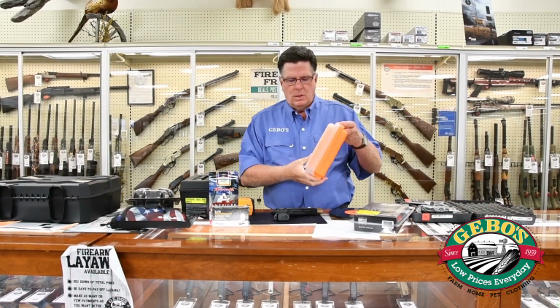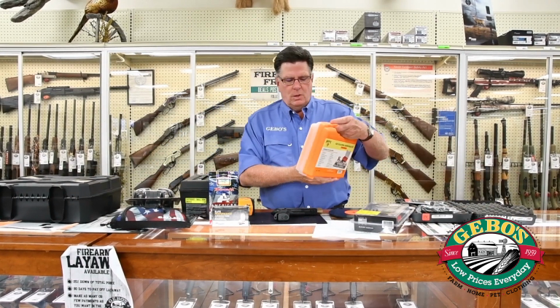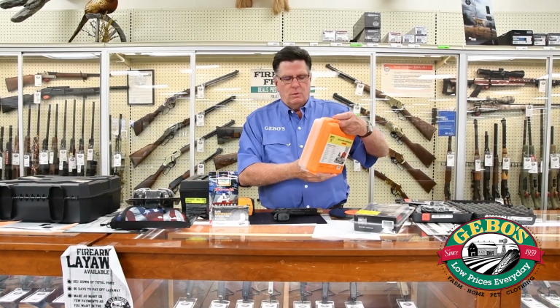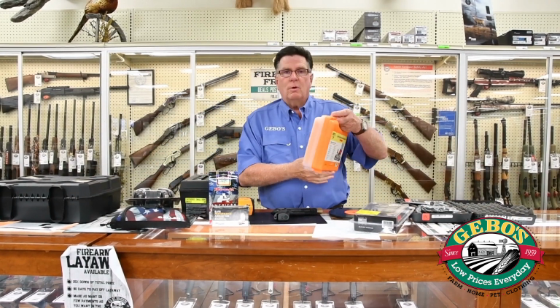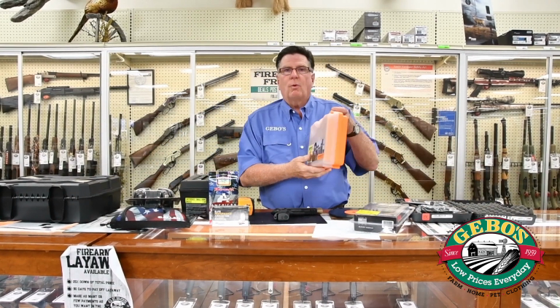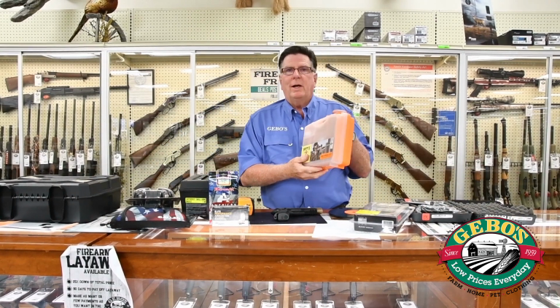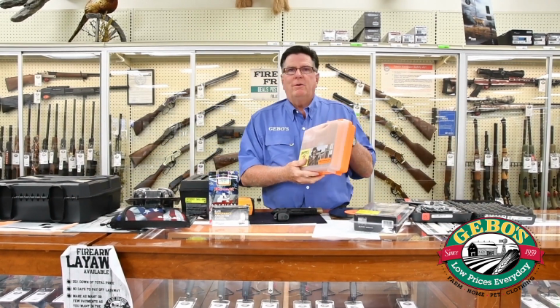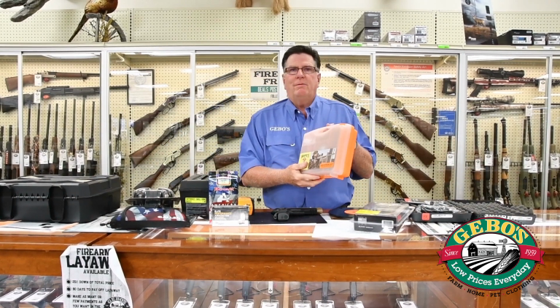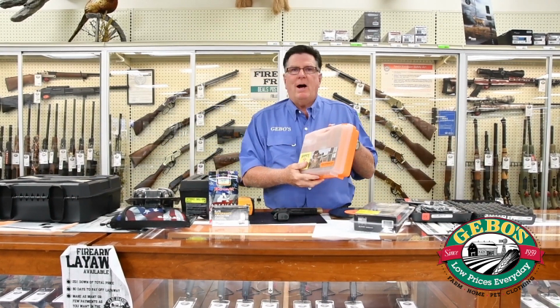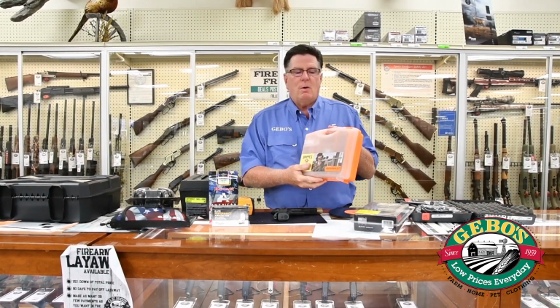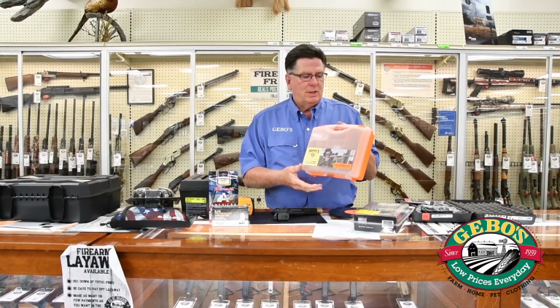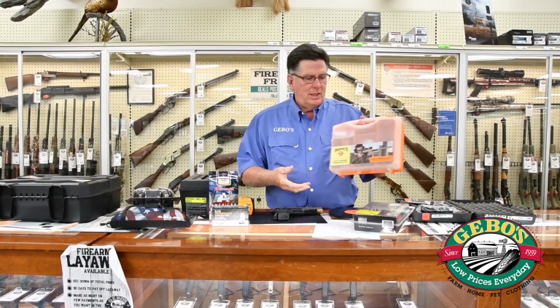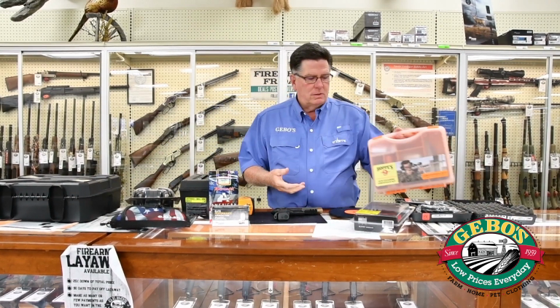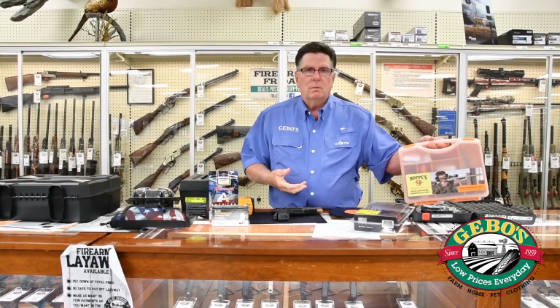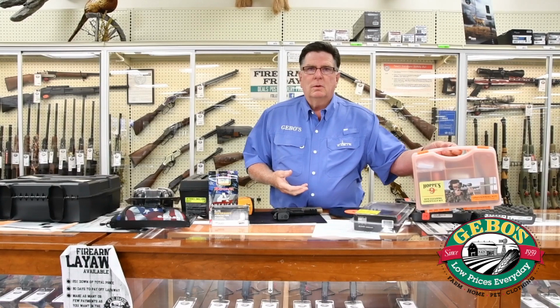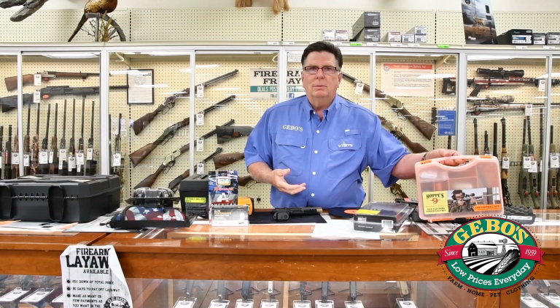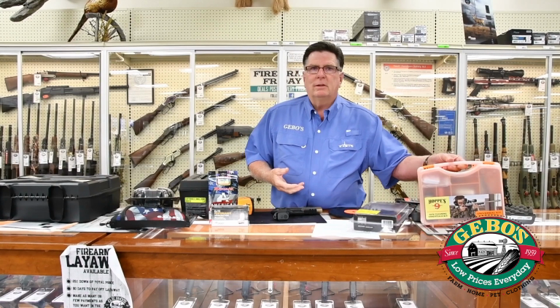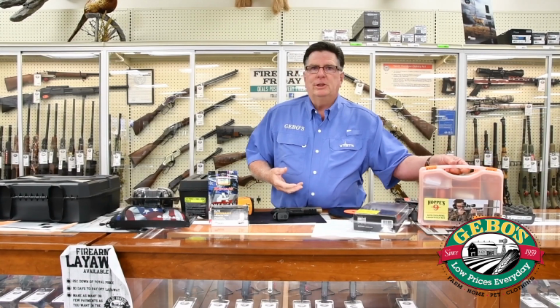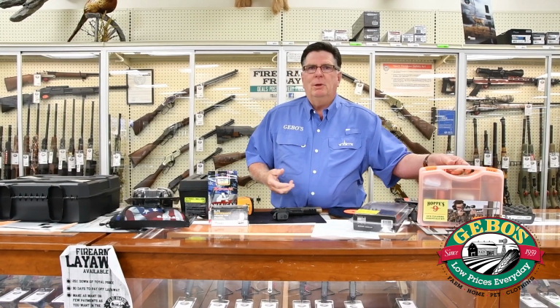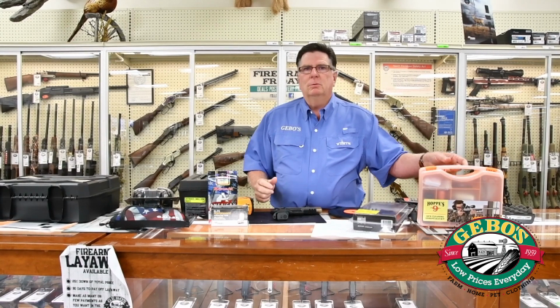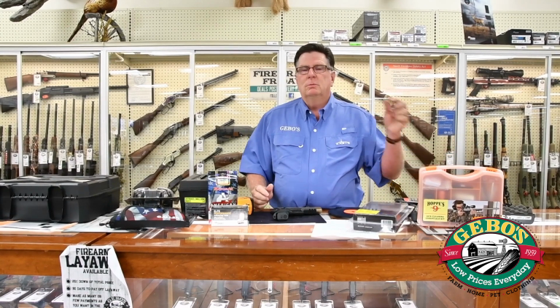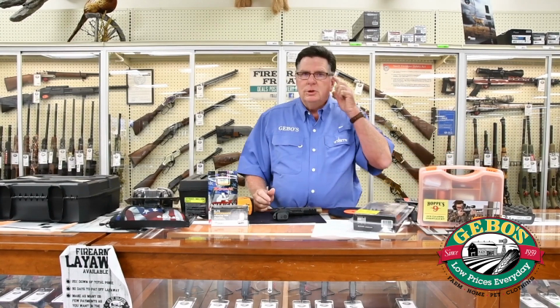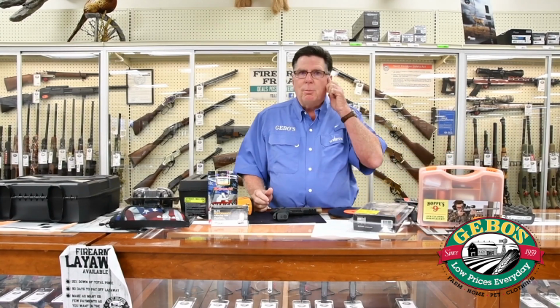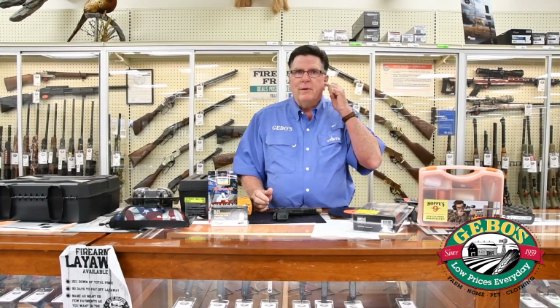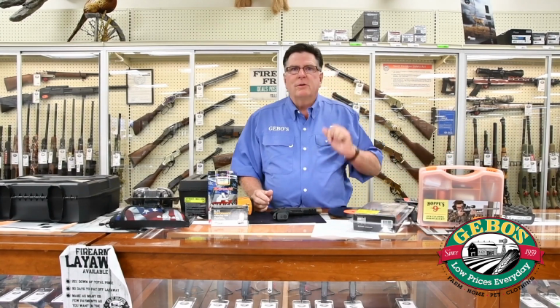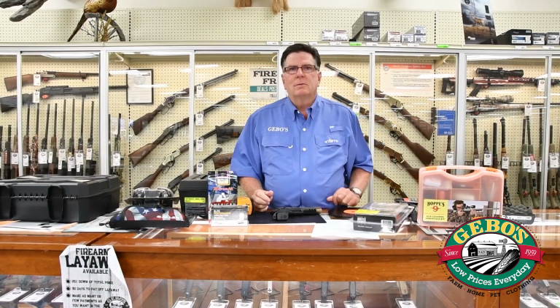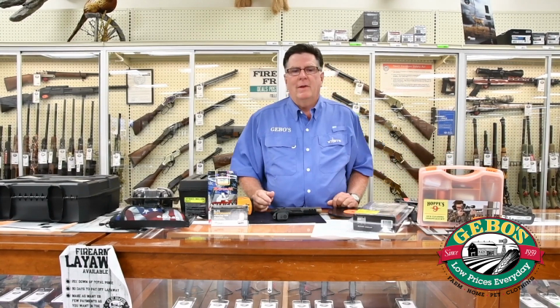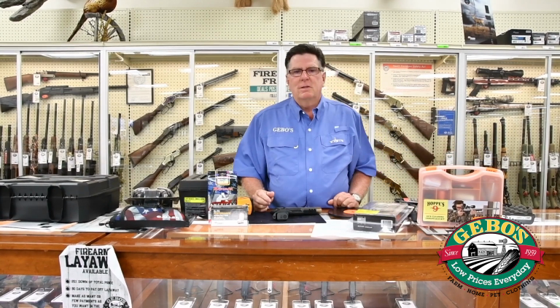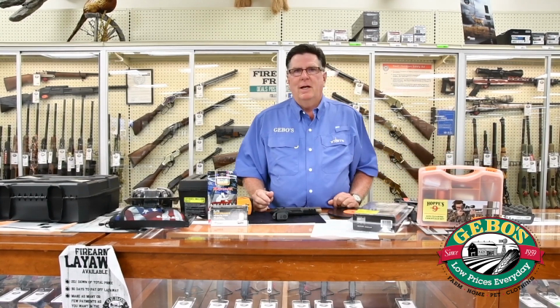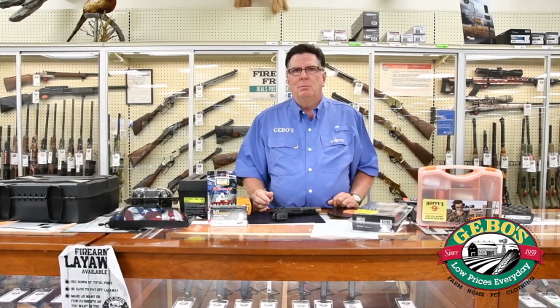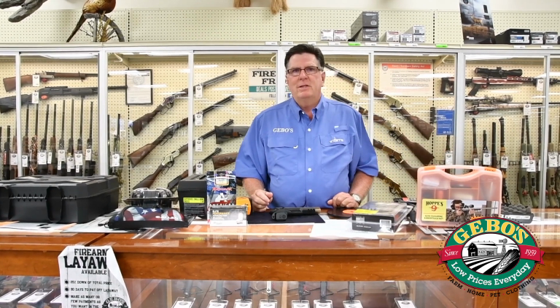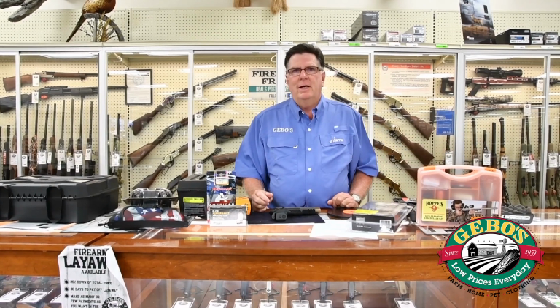So for whatever your firearms needs, come down to Jibo's, shop with us. Thanks and have a blessed day.